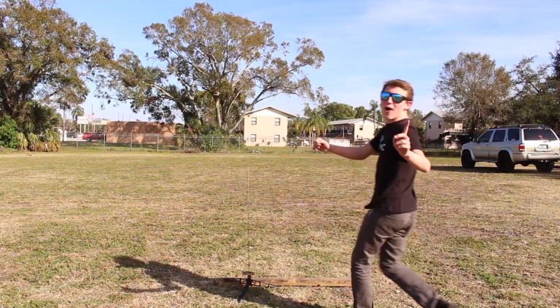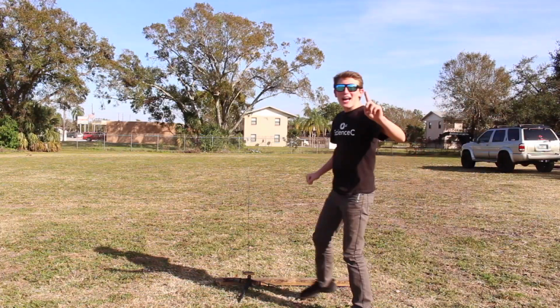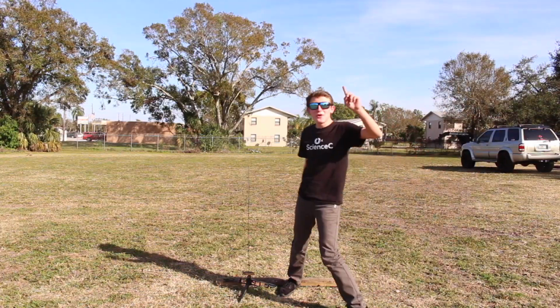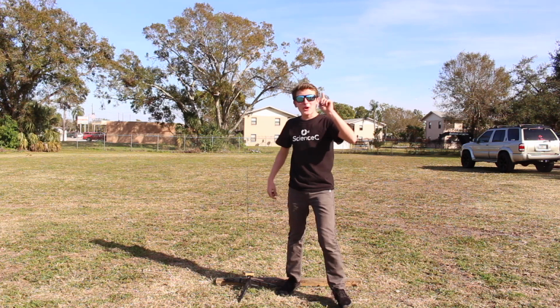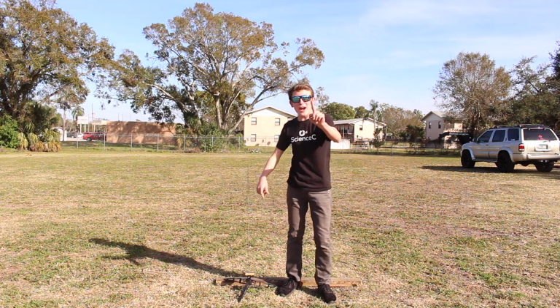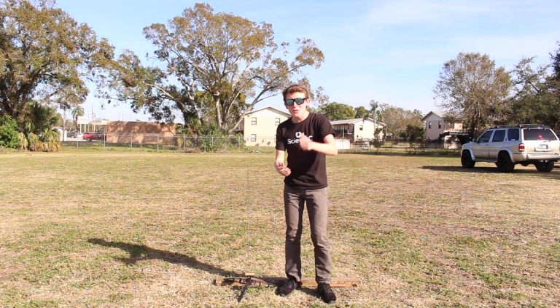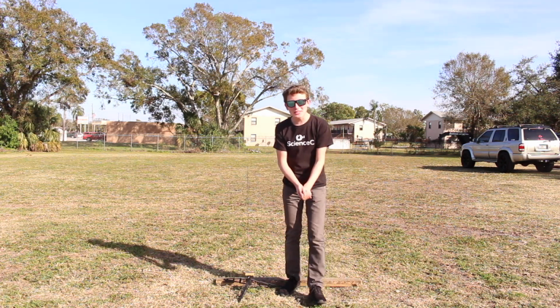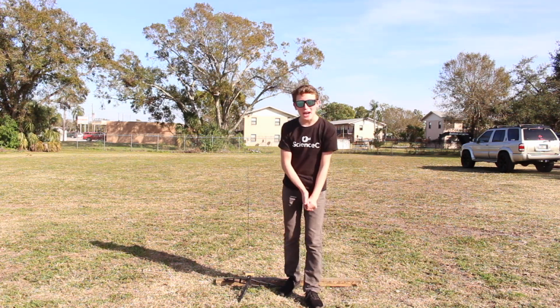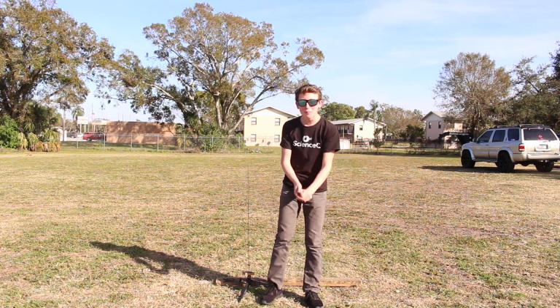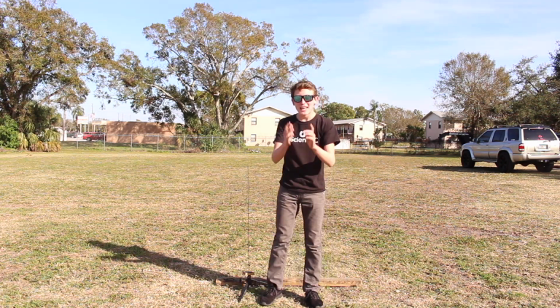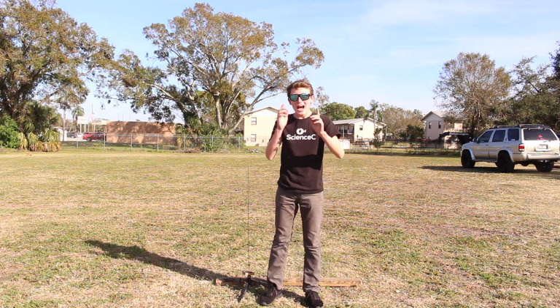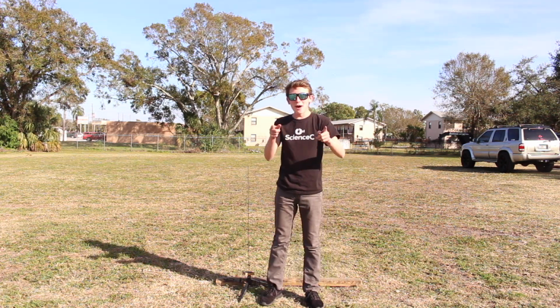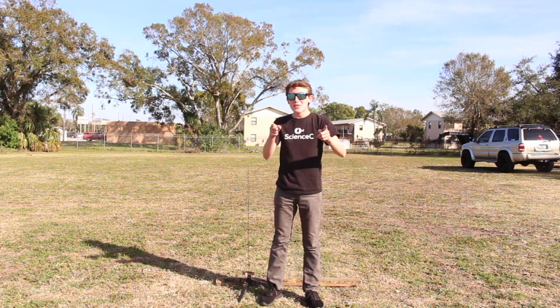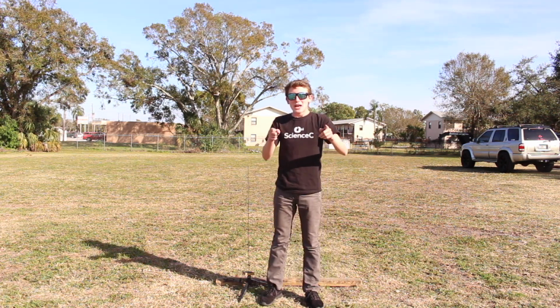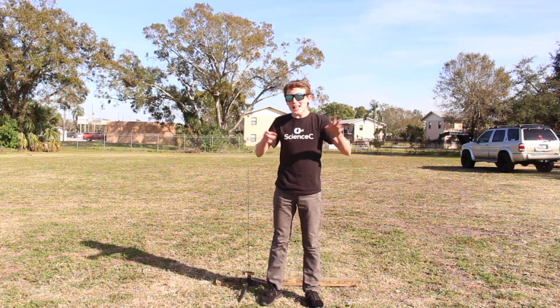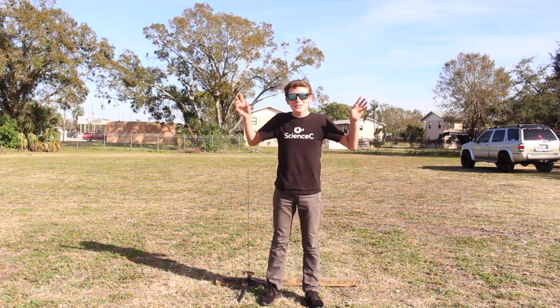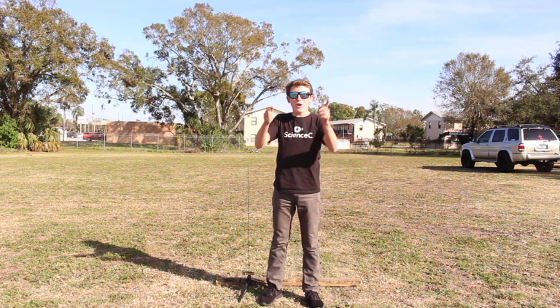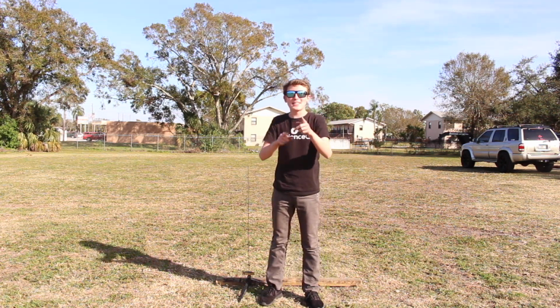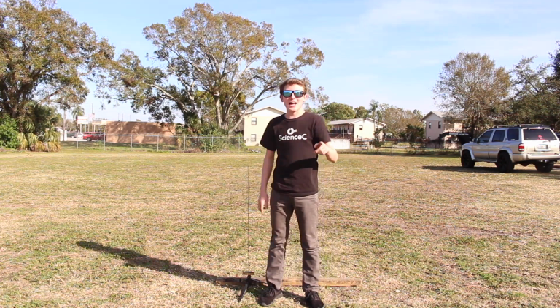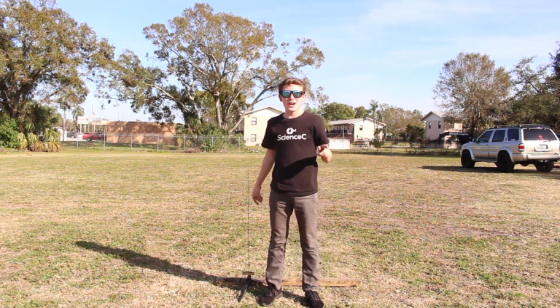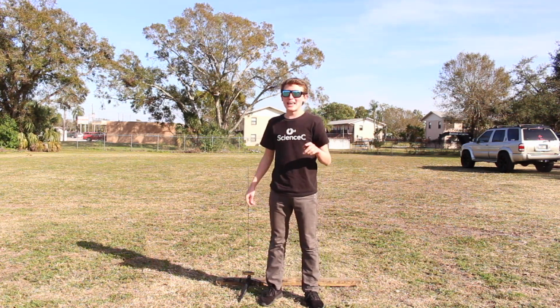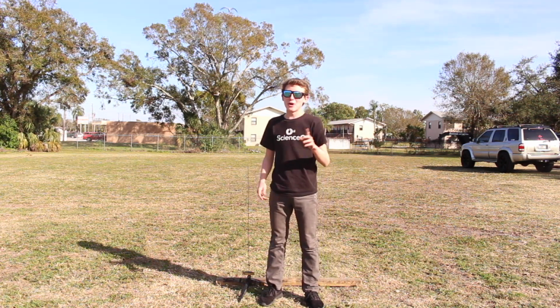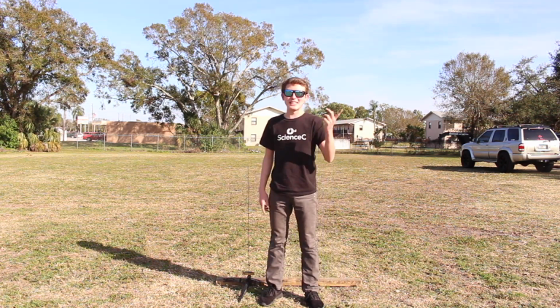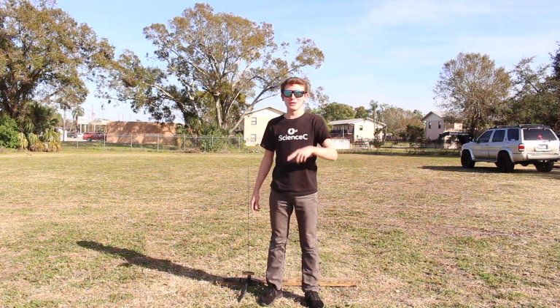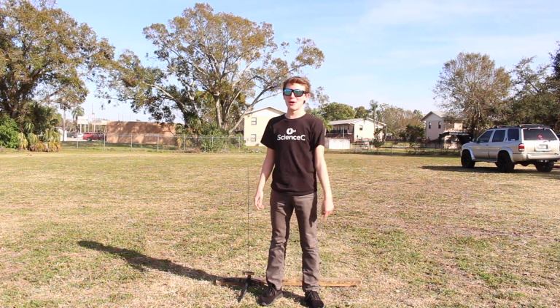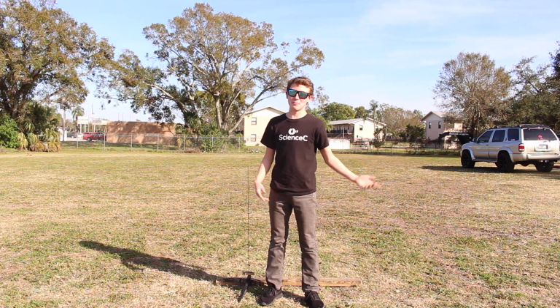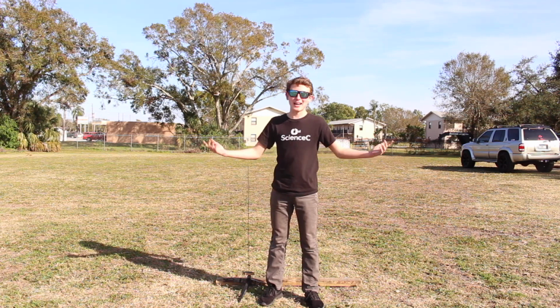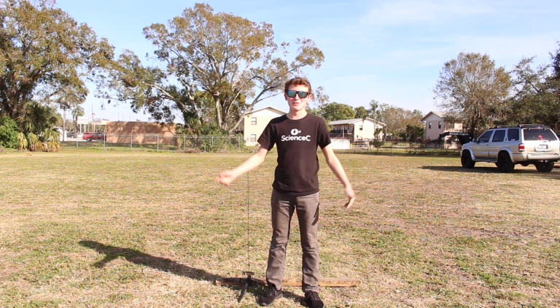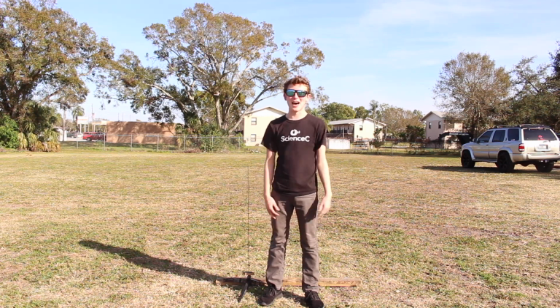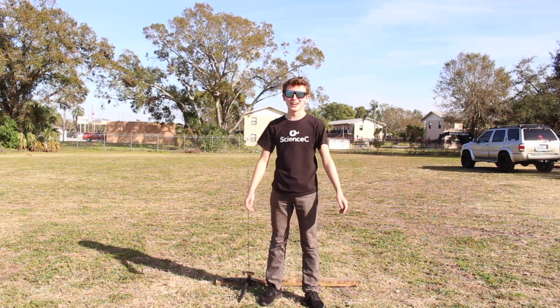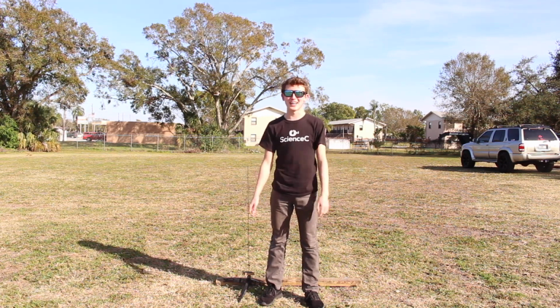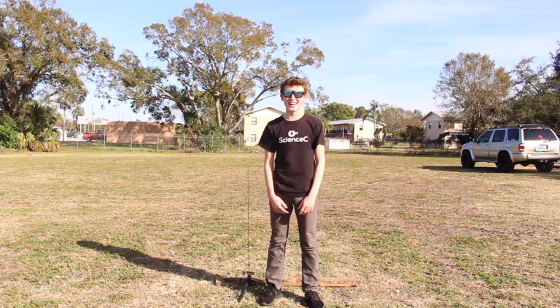So that didn't work quite as well as I had hoped. It's not like this is rocket science or anything. Well, at least it was supposed to be. I guess I'm just not very good at it.